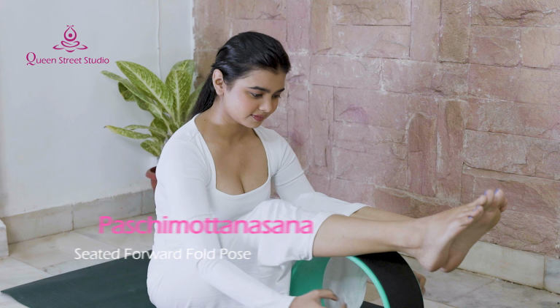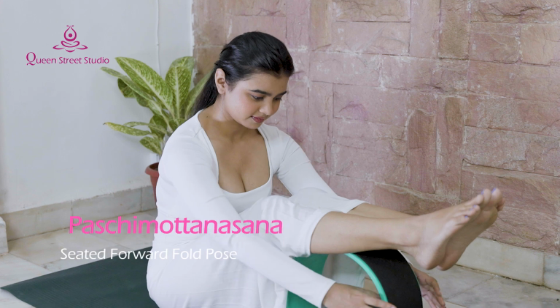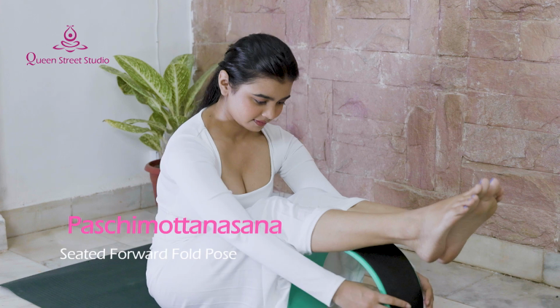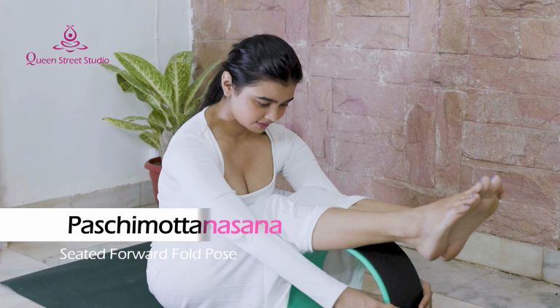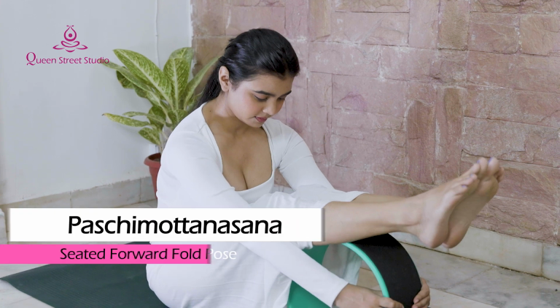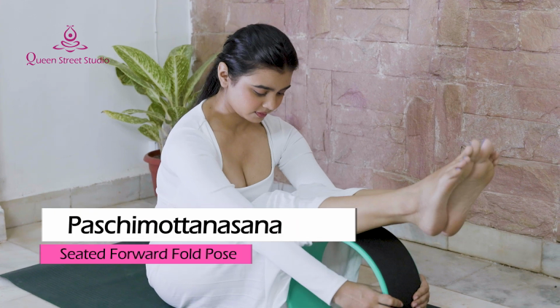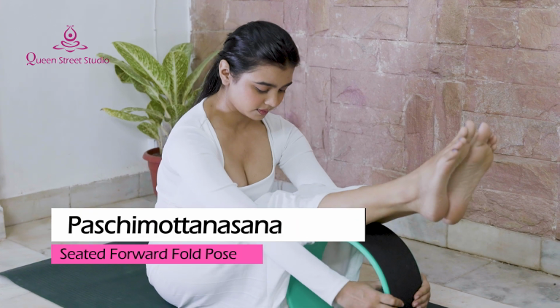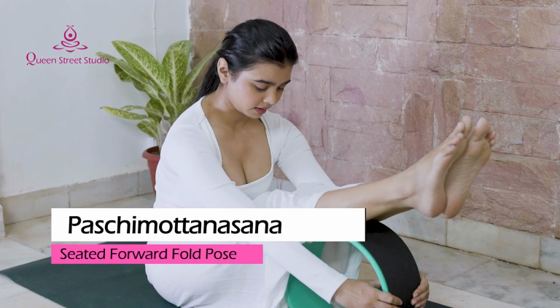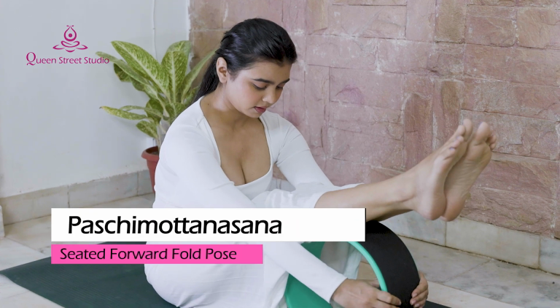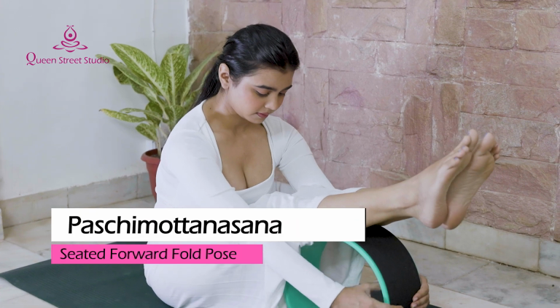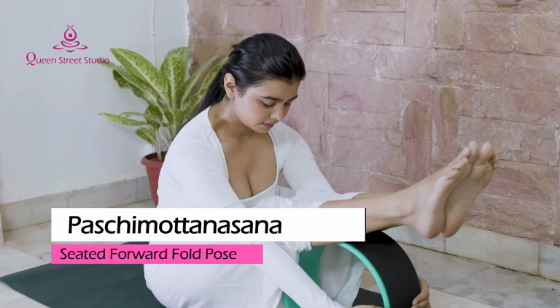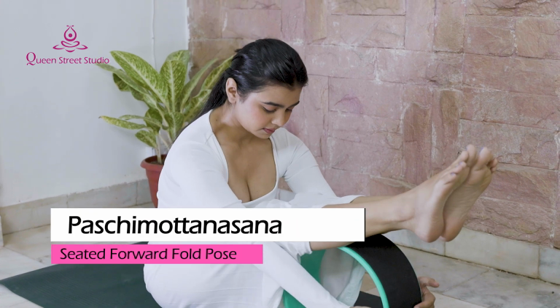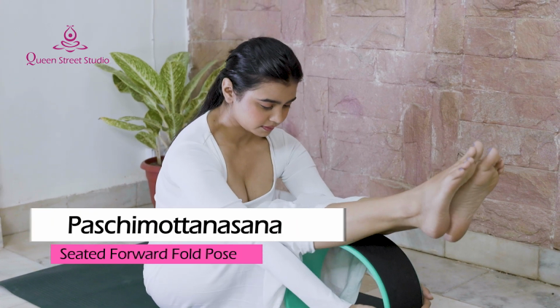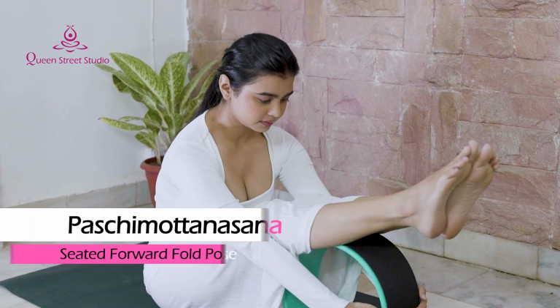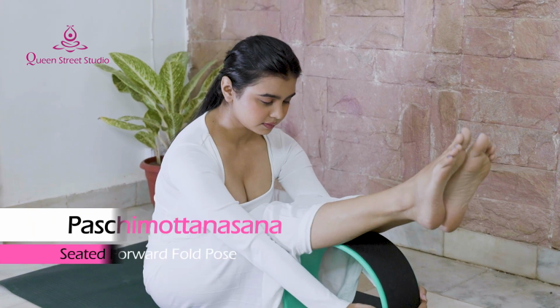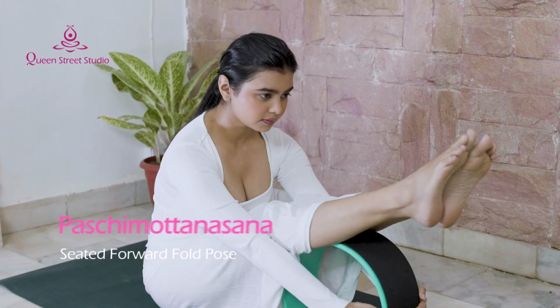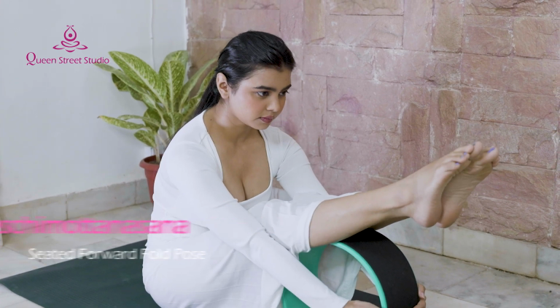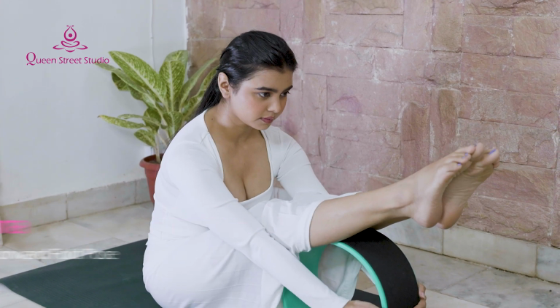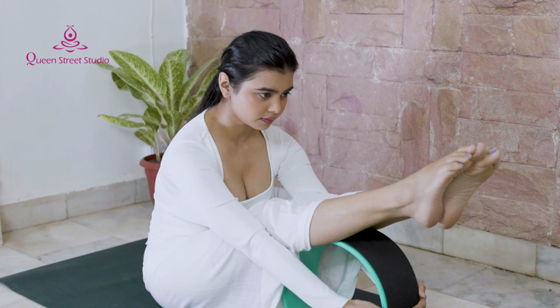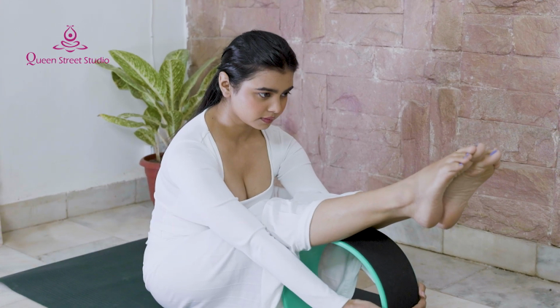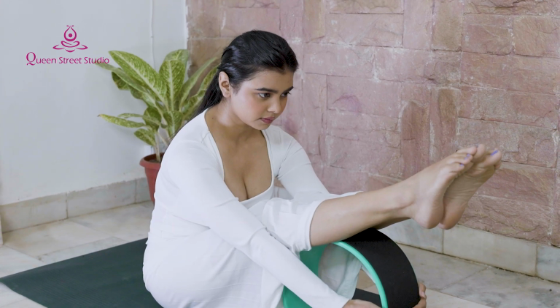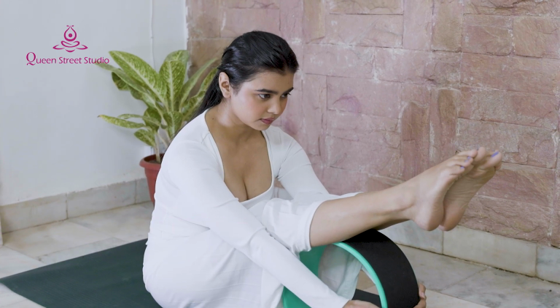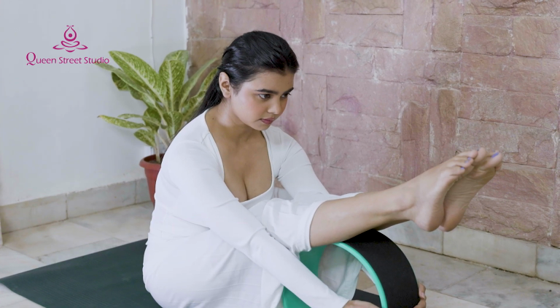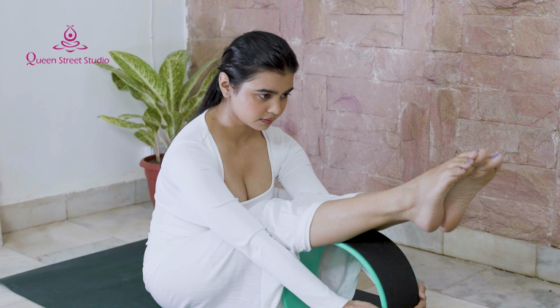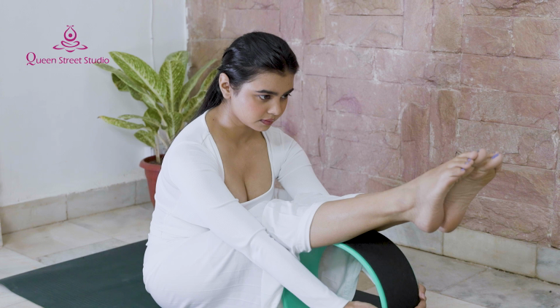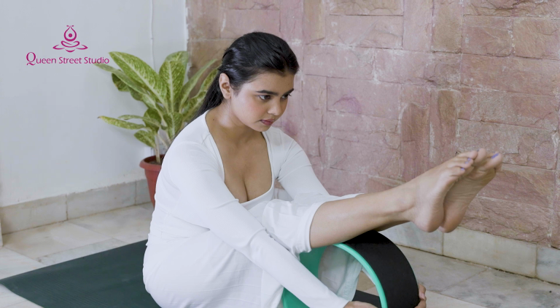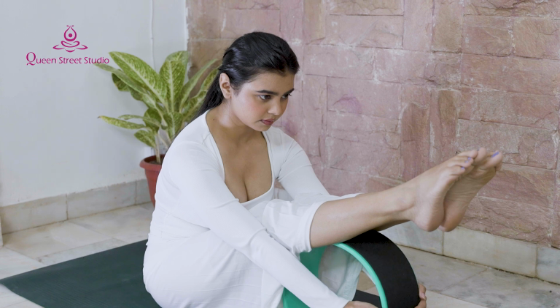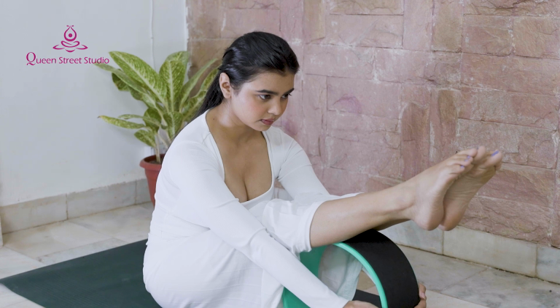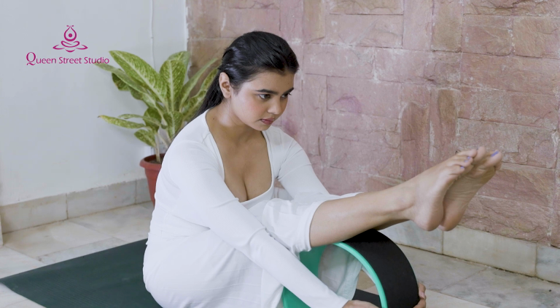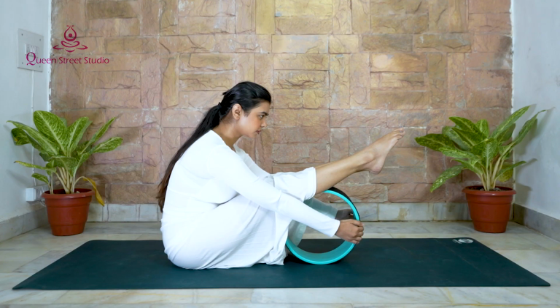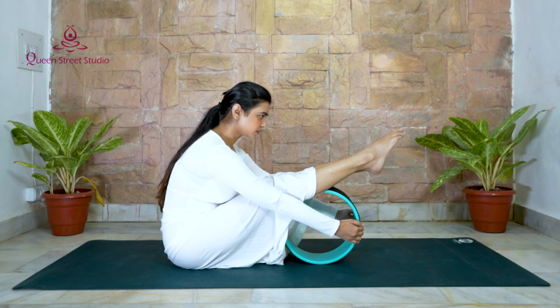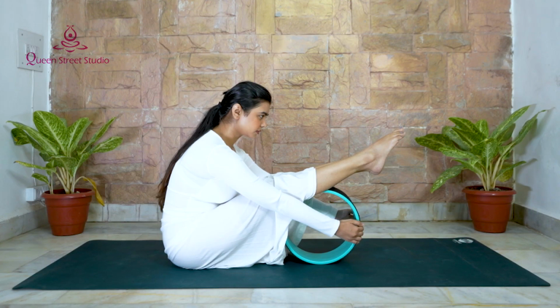Pashchimottanasana – Seated Forward Fold Pose: Seated Forward Fold helps the entire body relax.